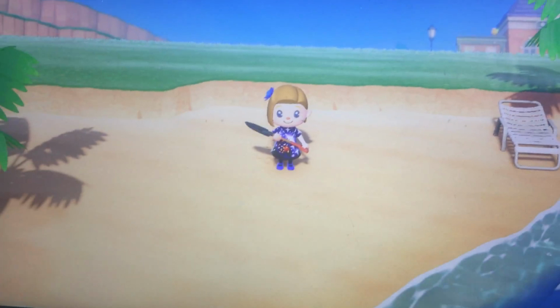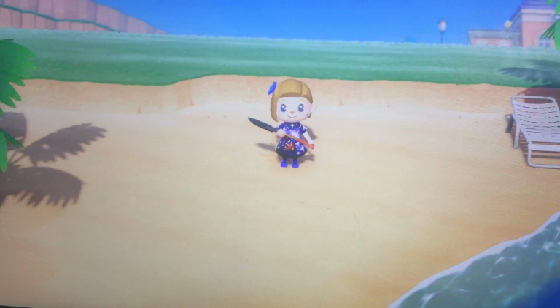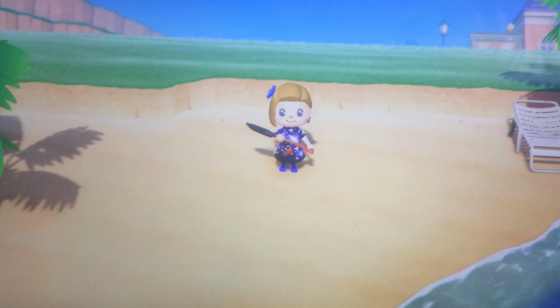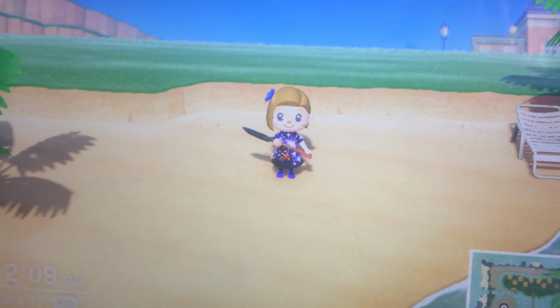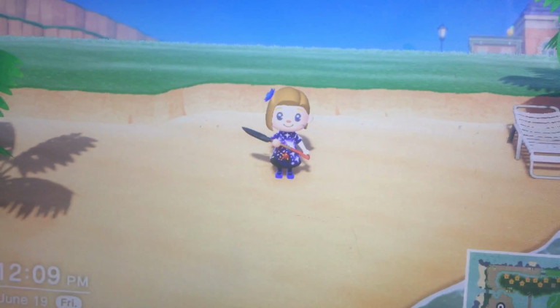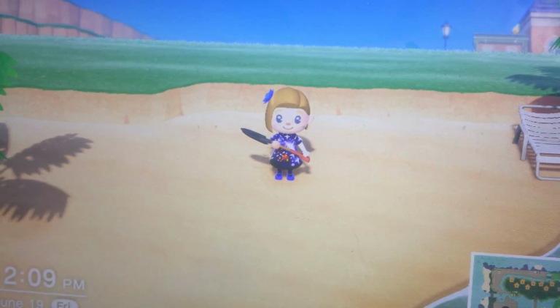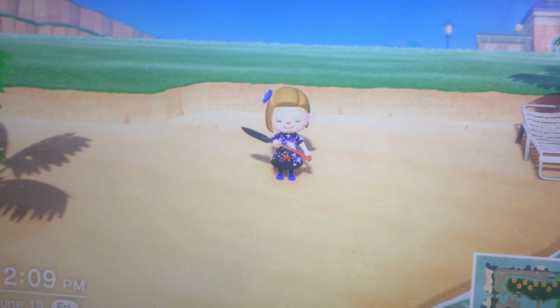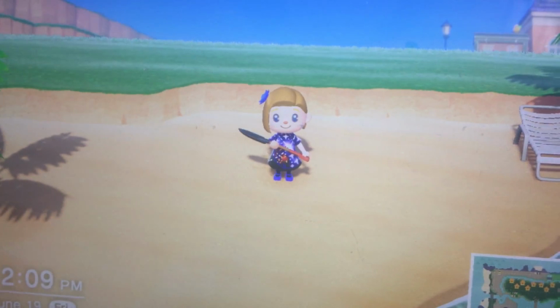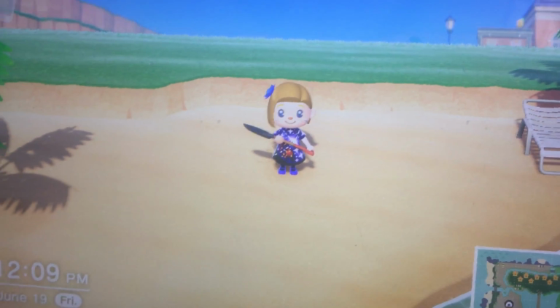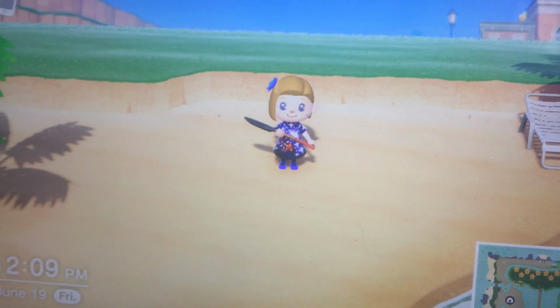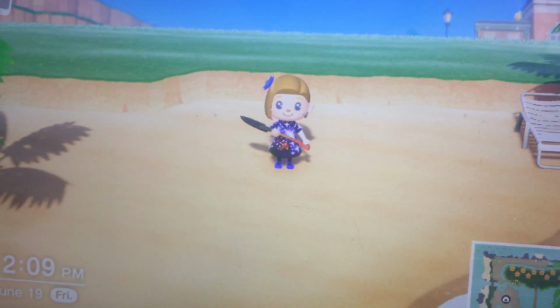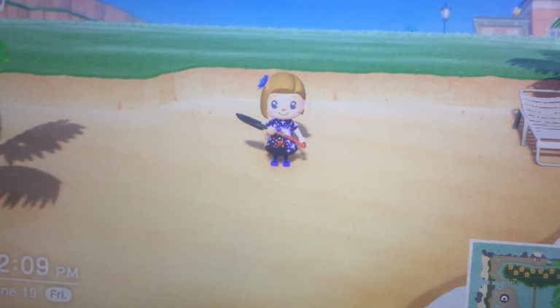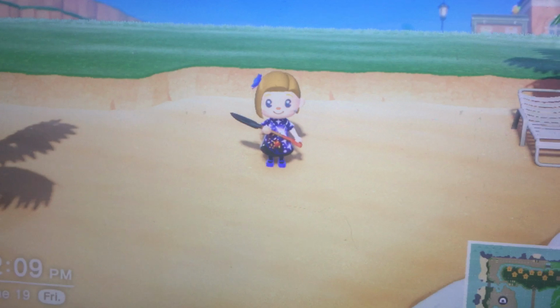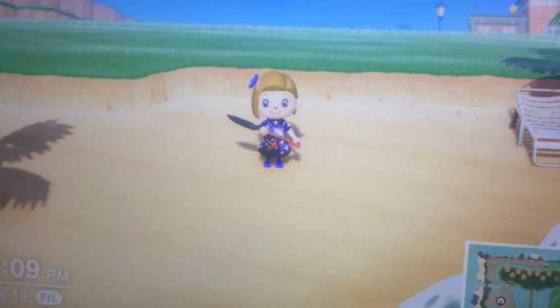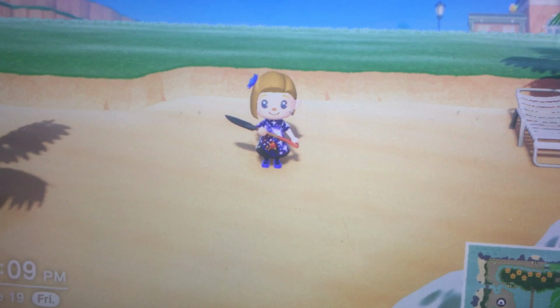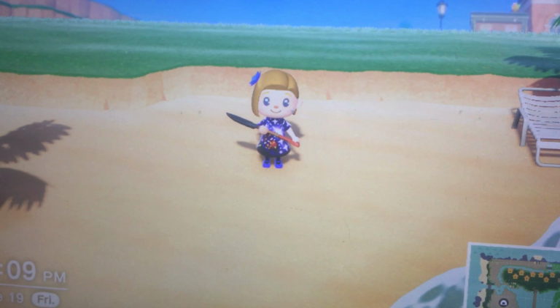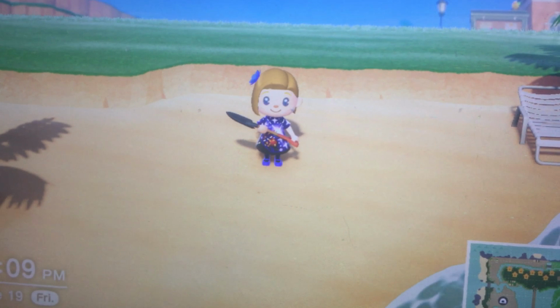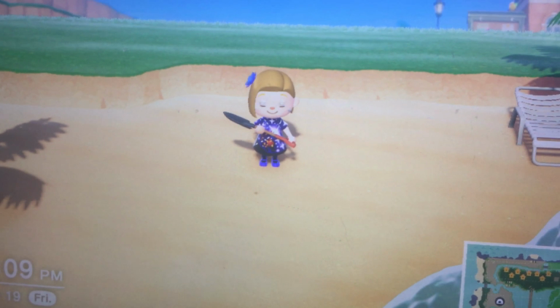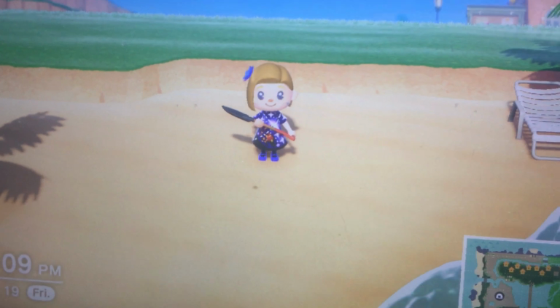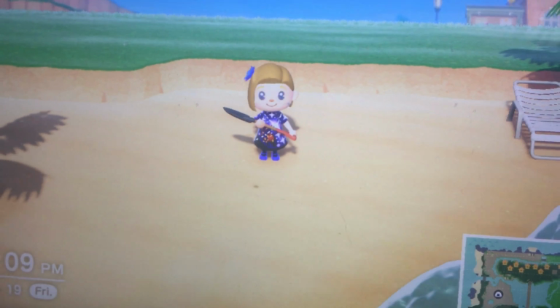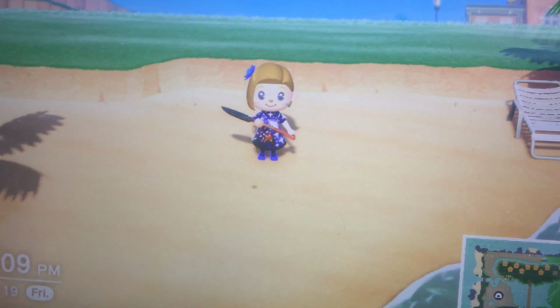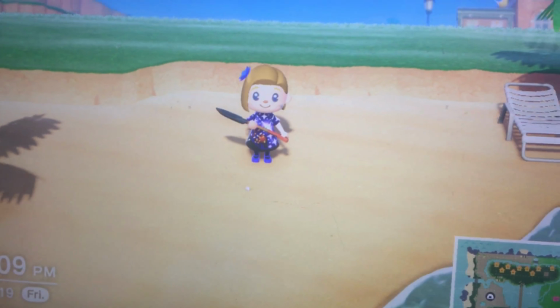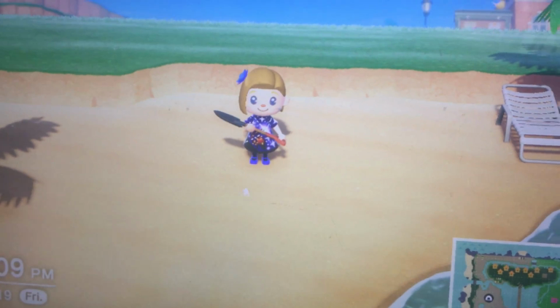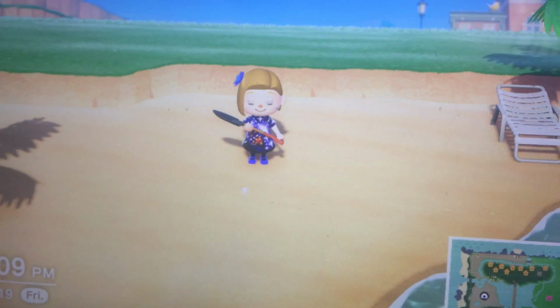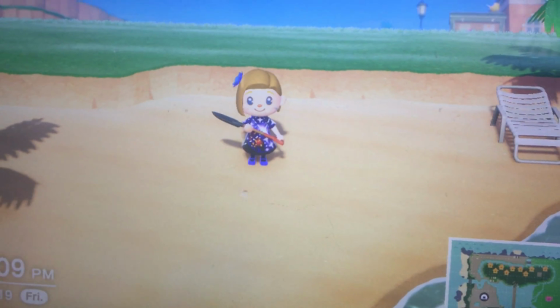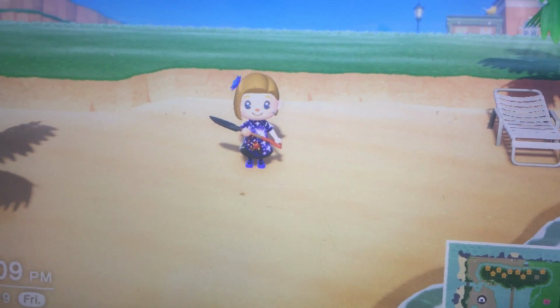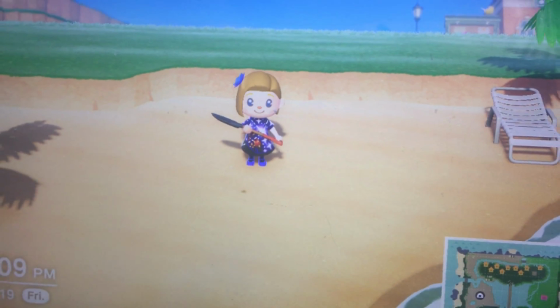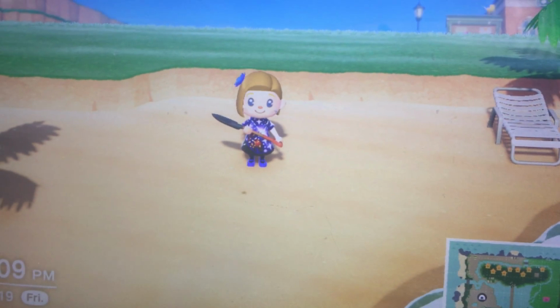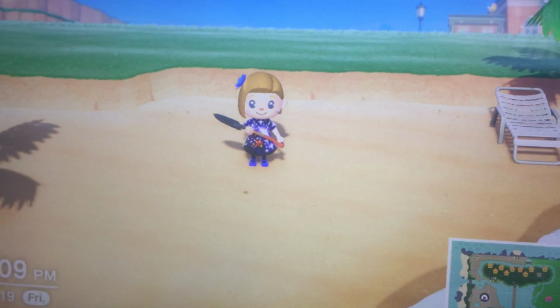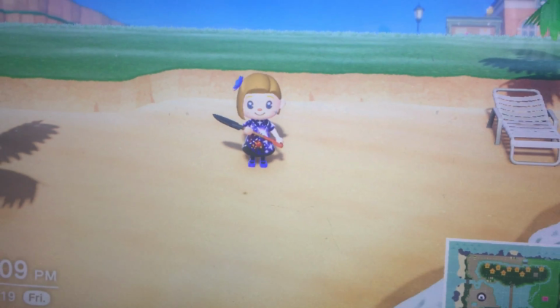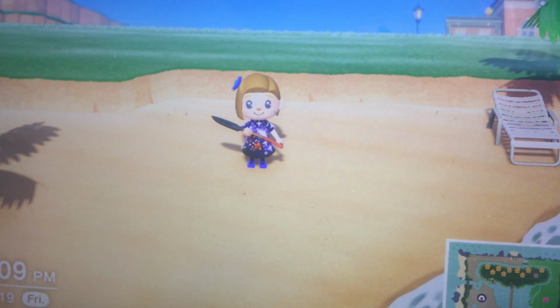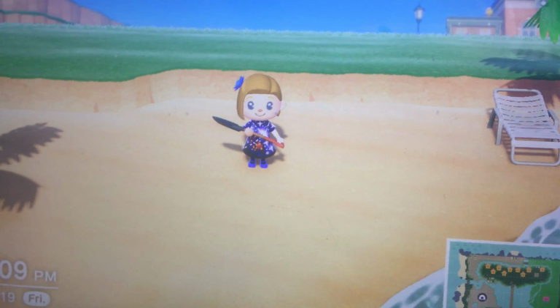It moves around by a foot, and in times of emergencies, it swims by clapping its shells together.